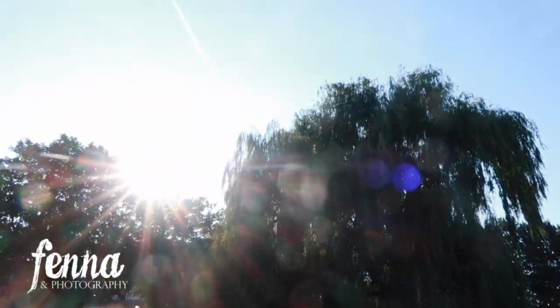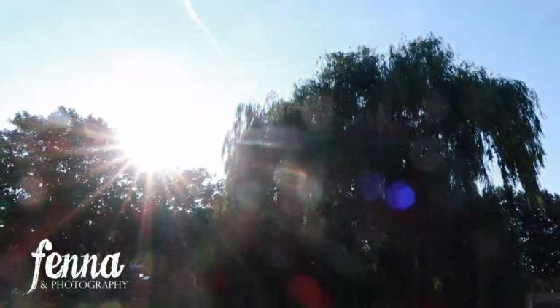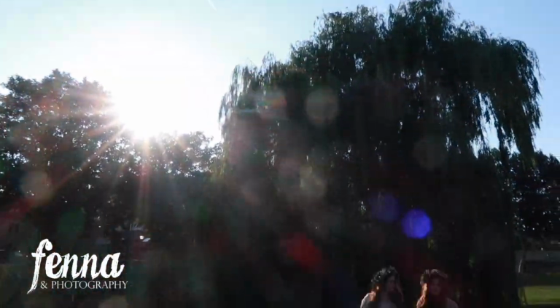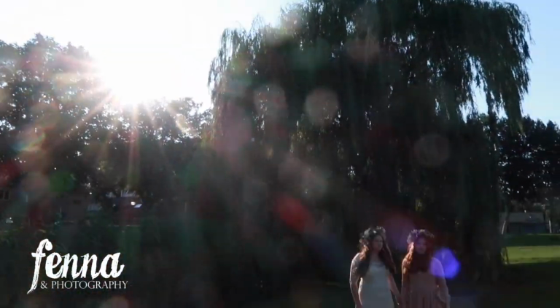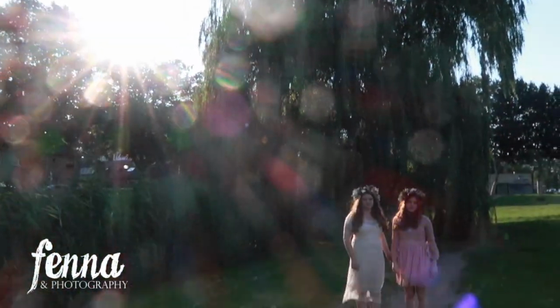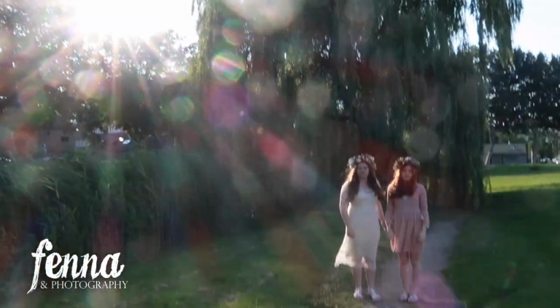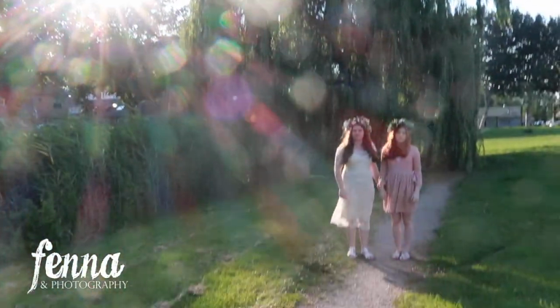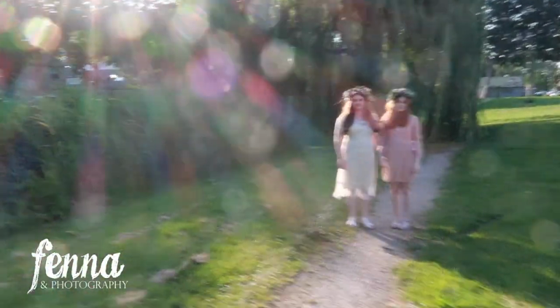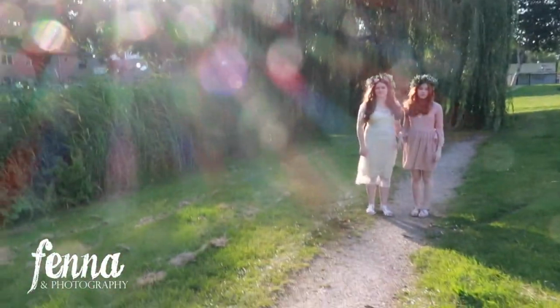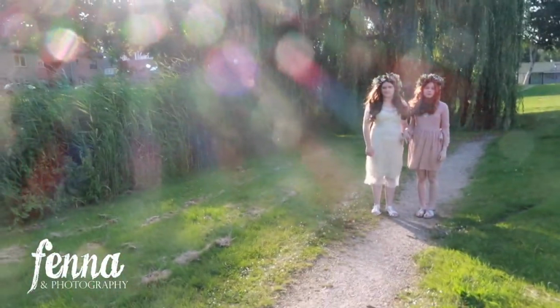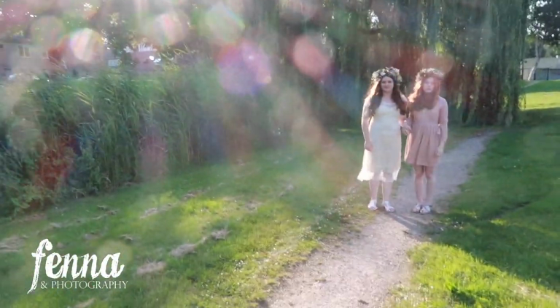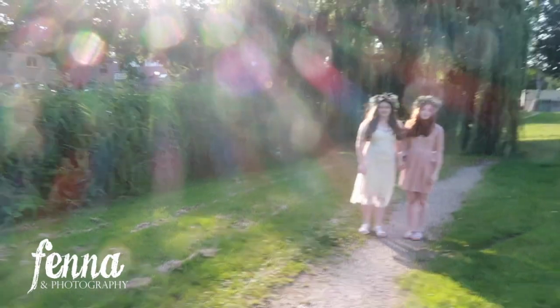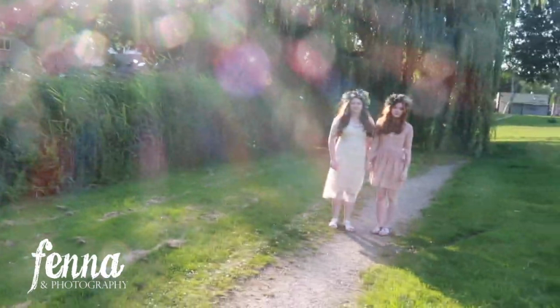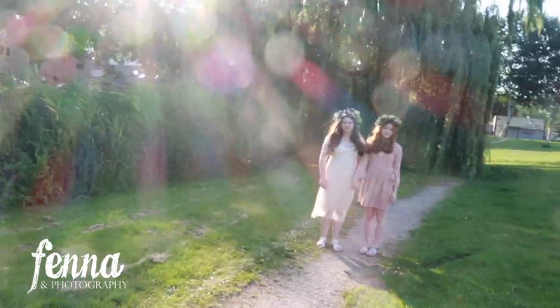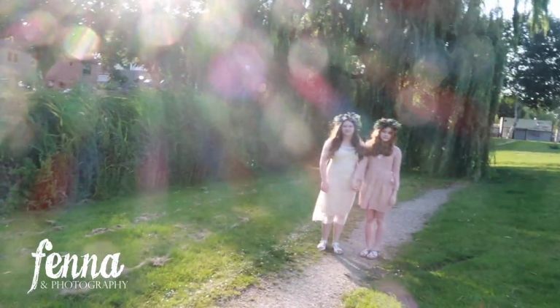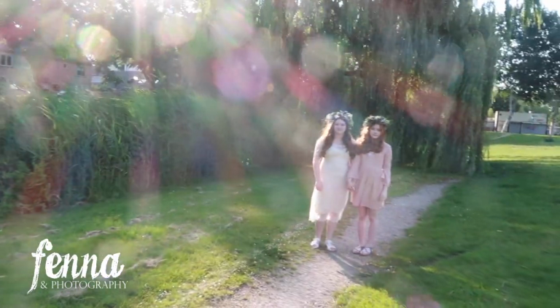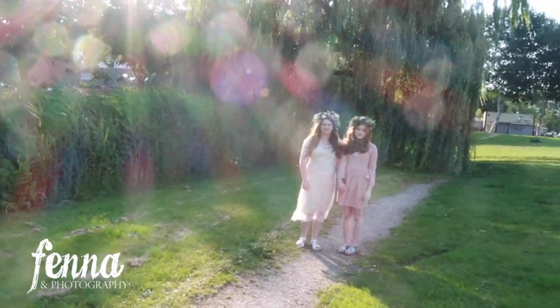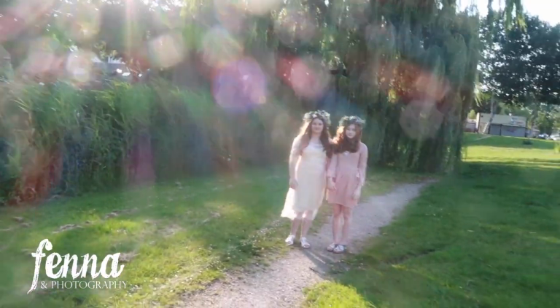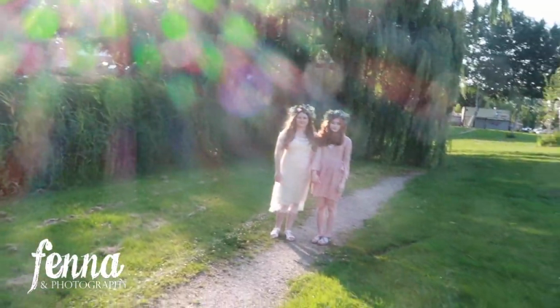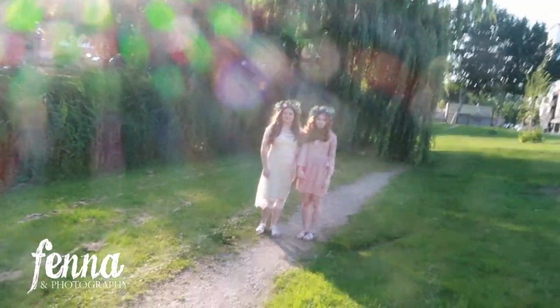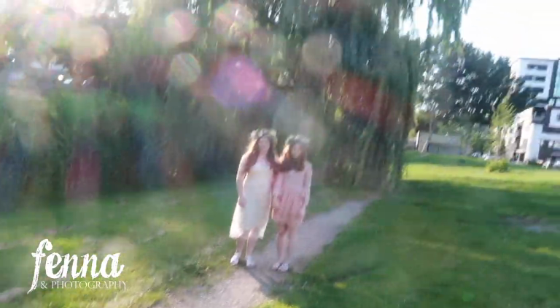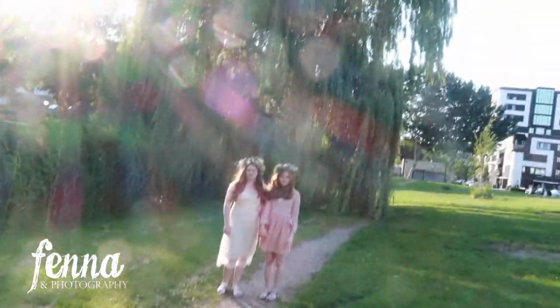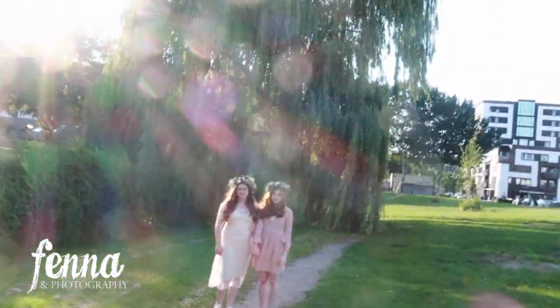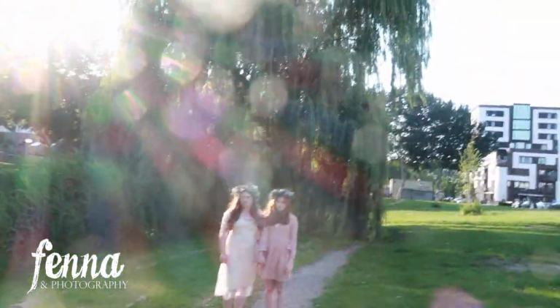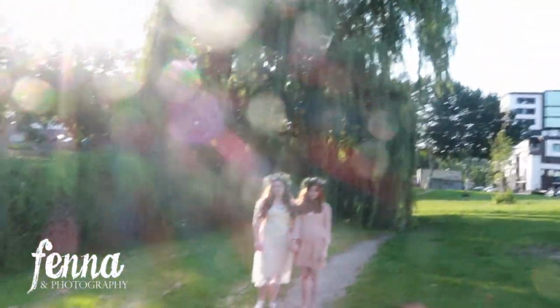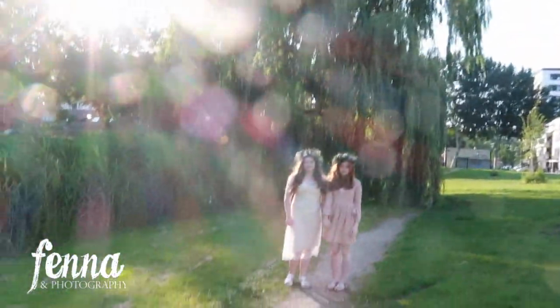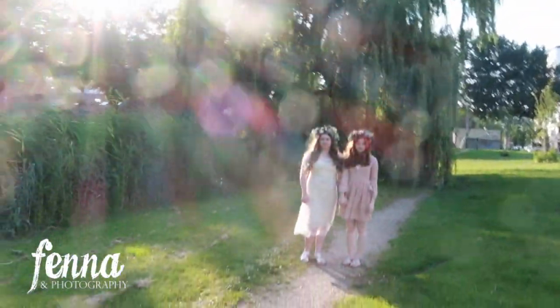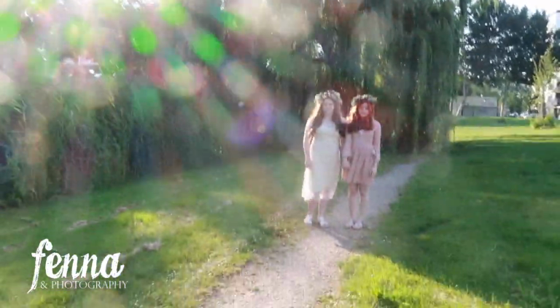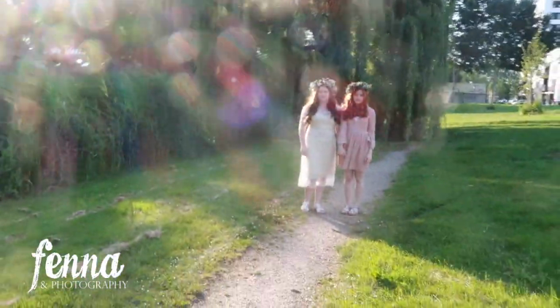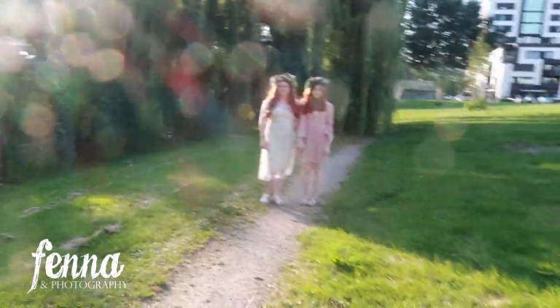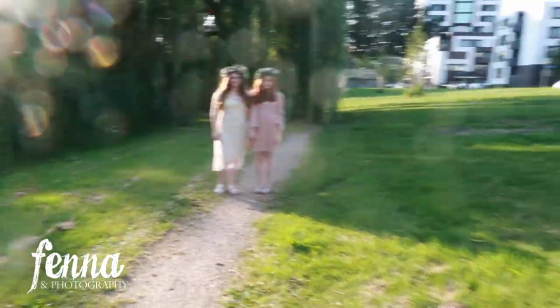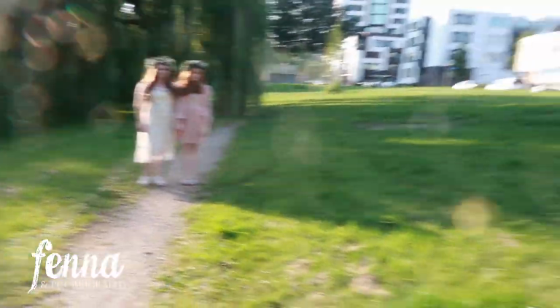Now I'm placing them in the sun, in front of the tree, just to get something different — the first shot of the two sisters together.